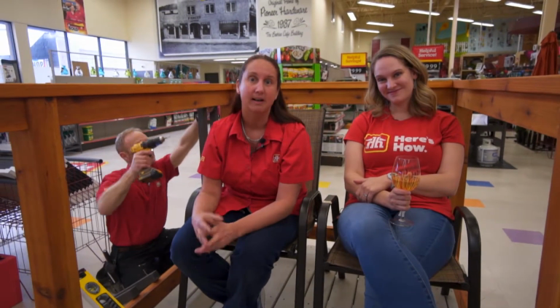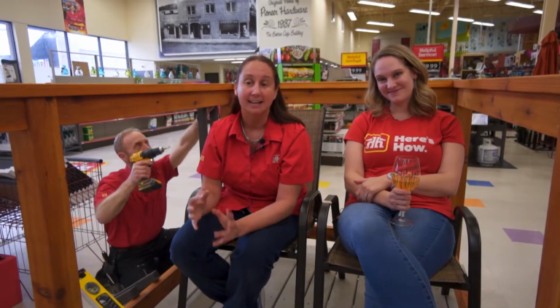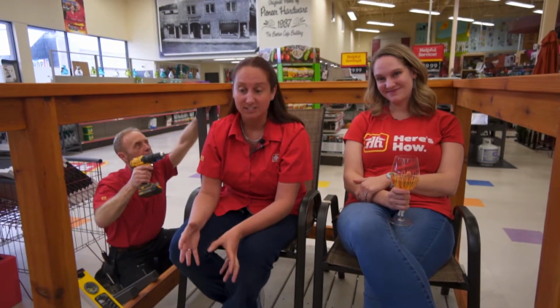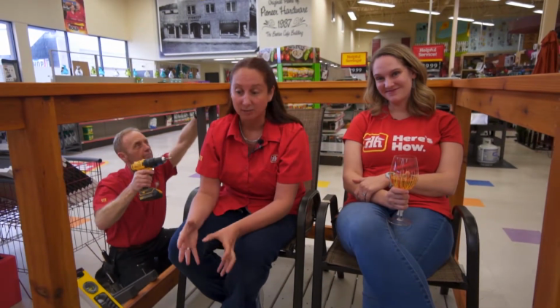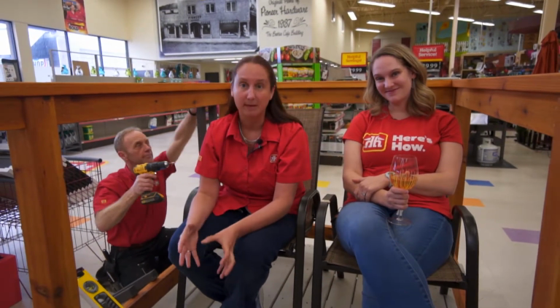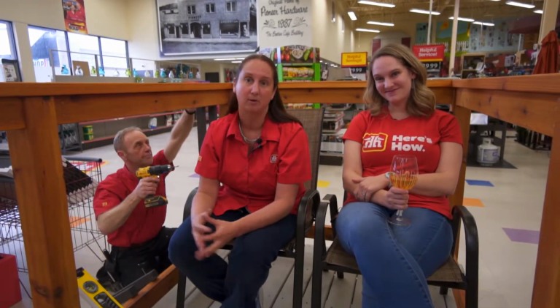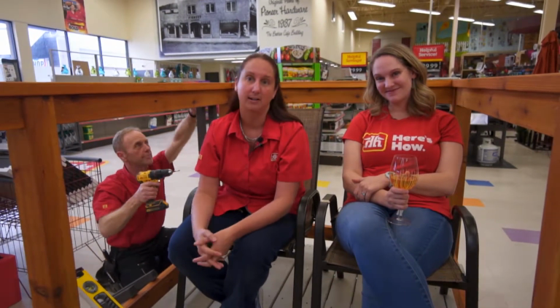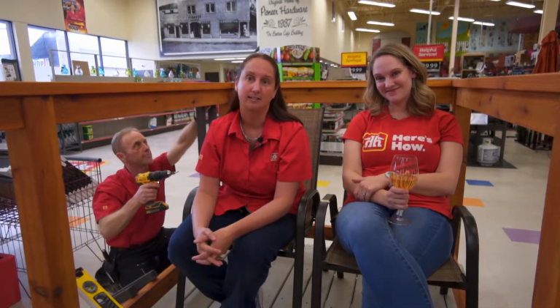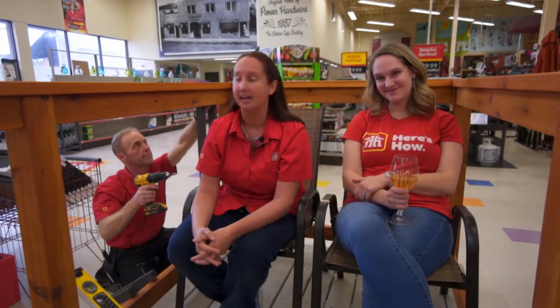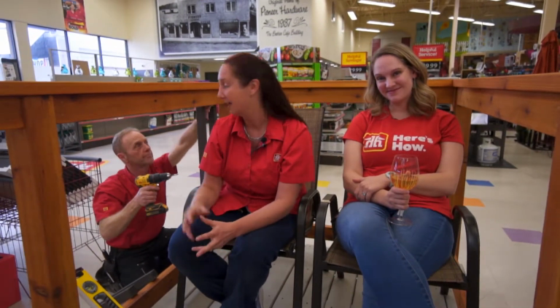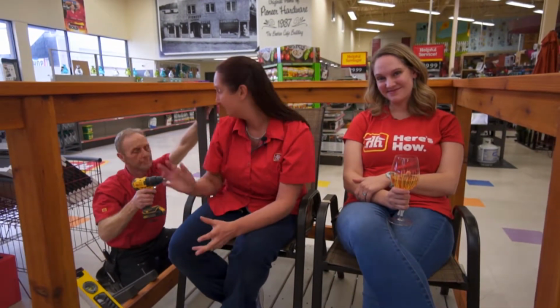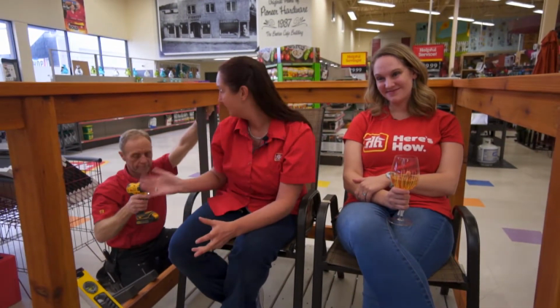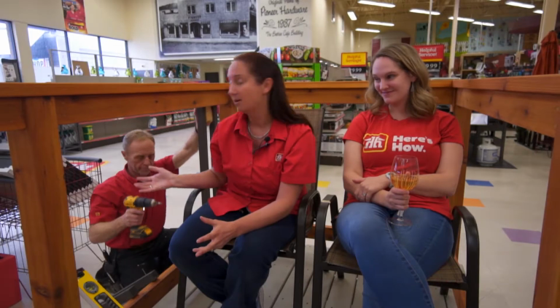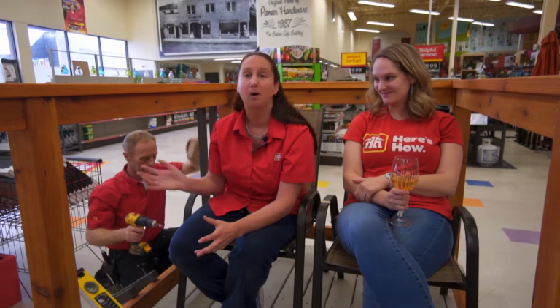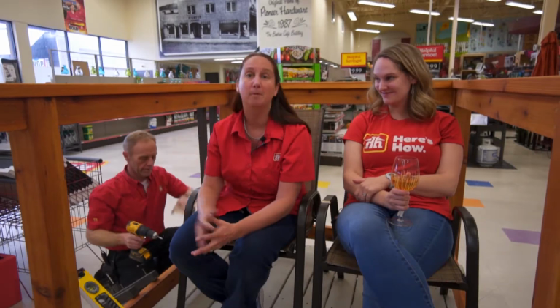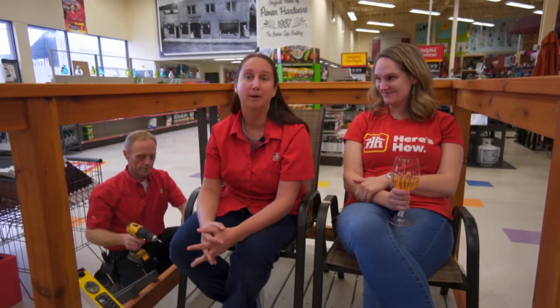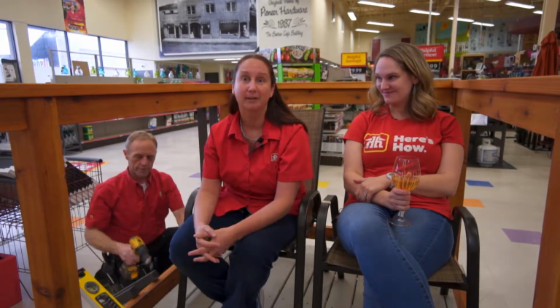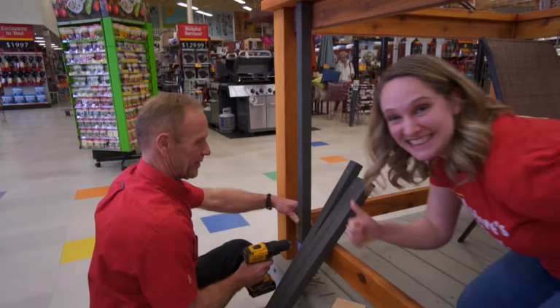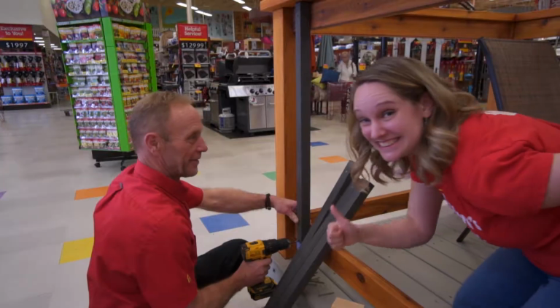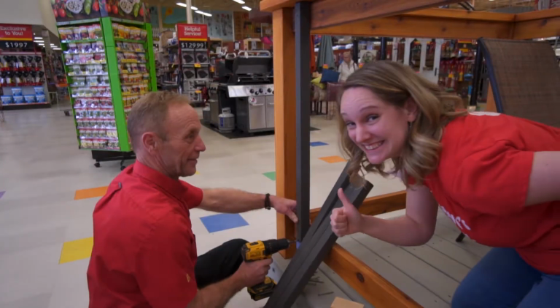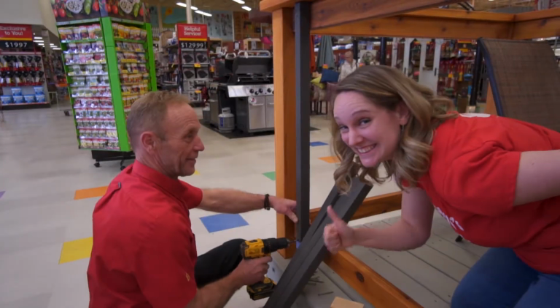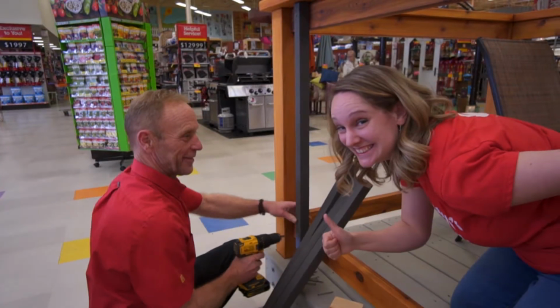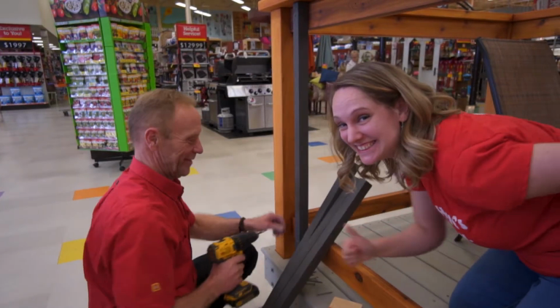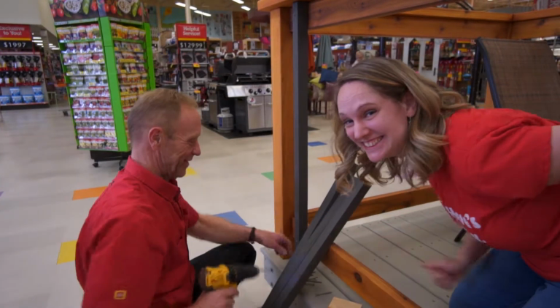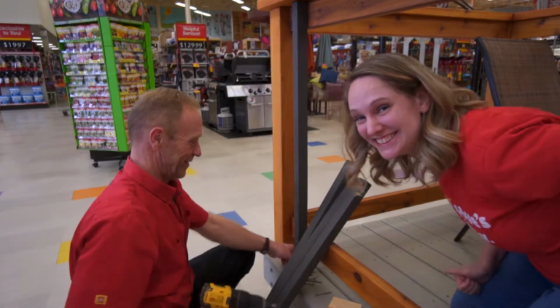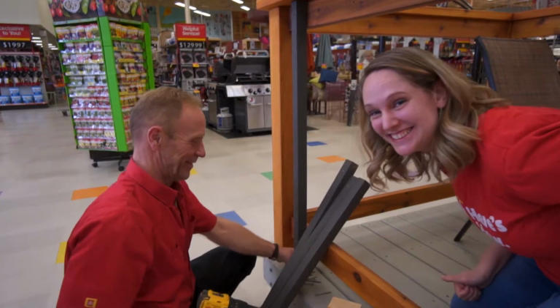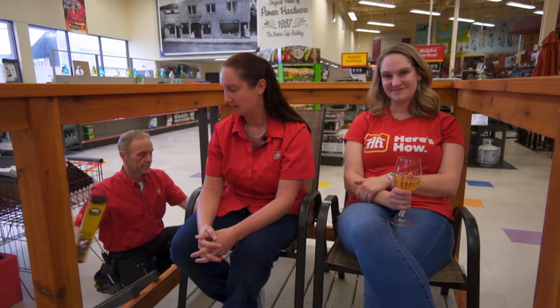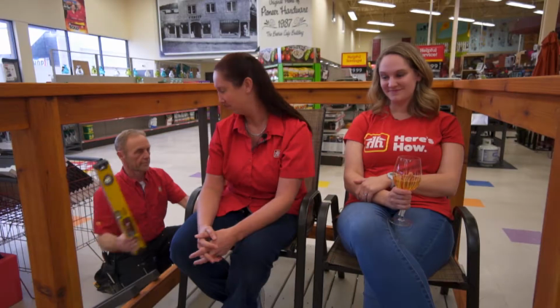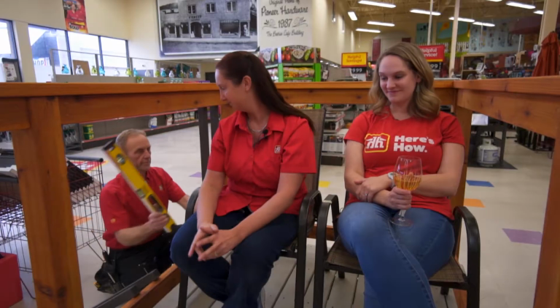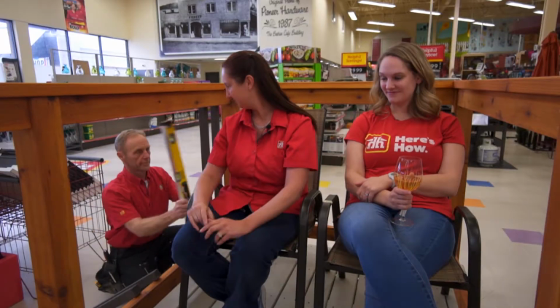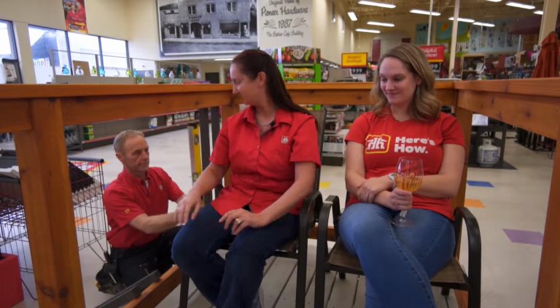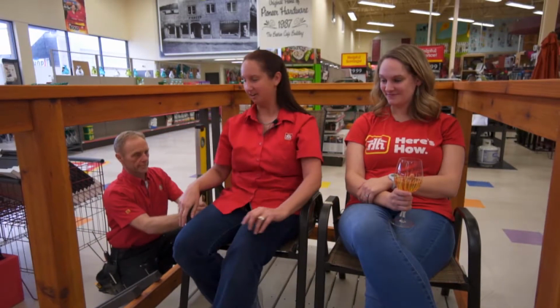It's a great product and Home Hardware can install your deck for you. Thanks, Jeff.